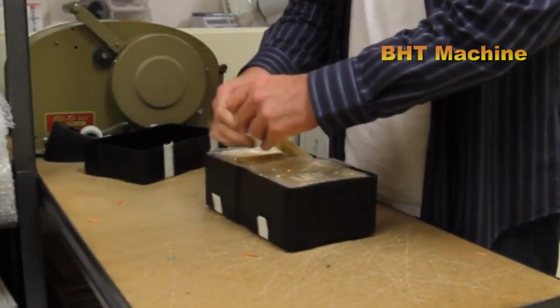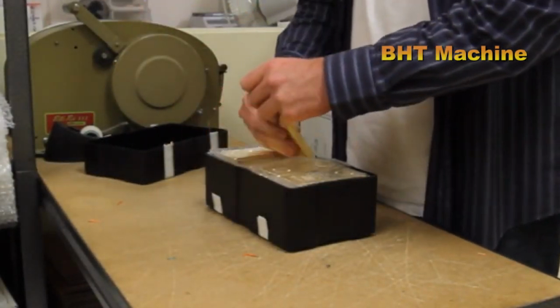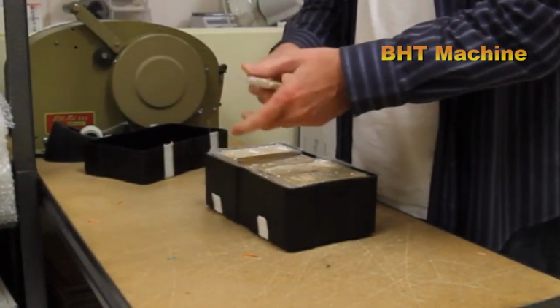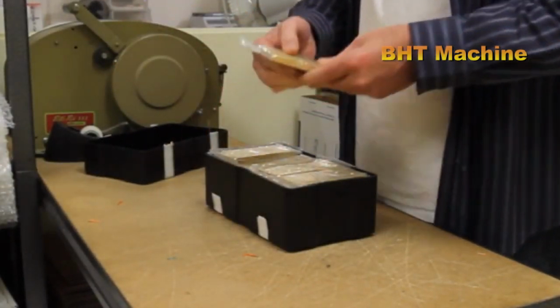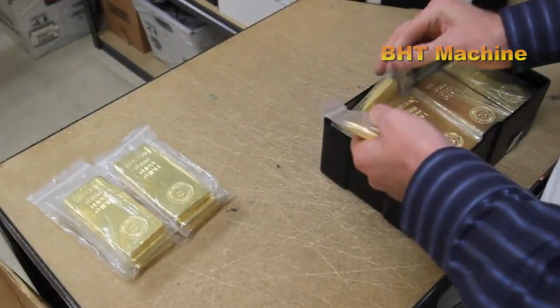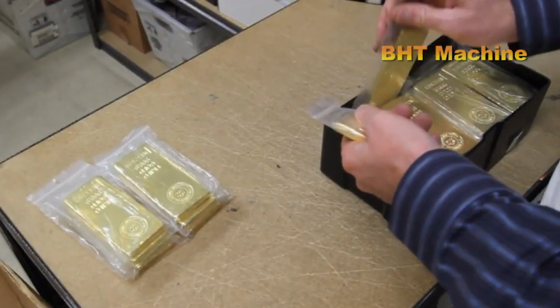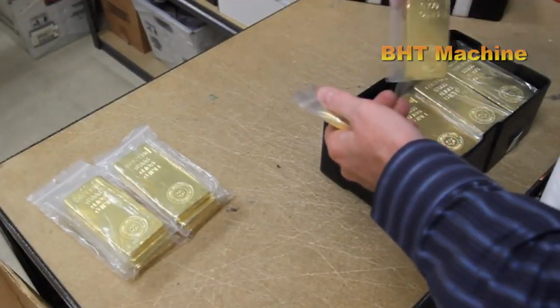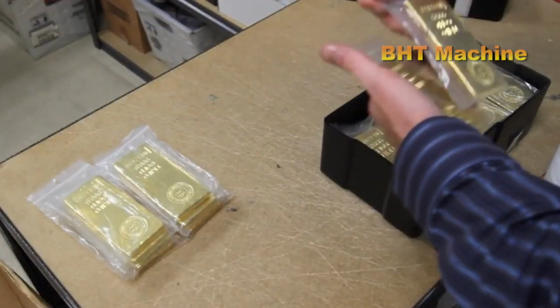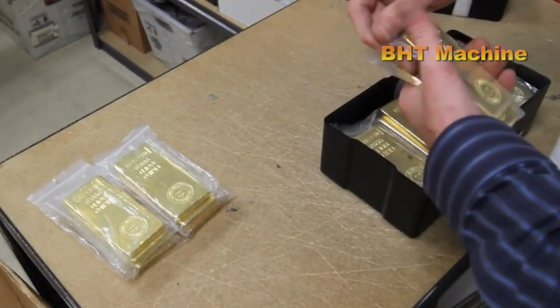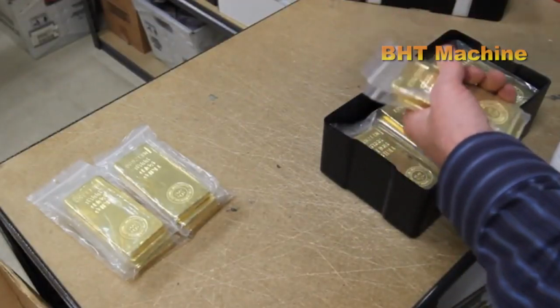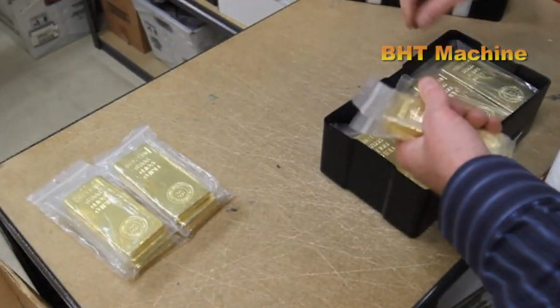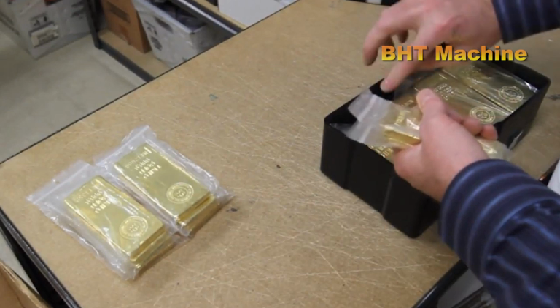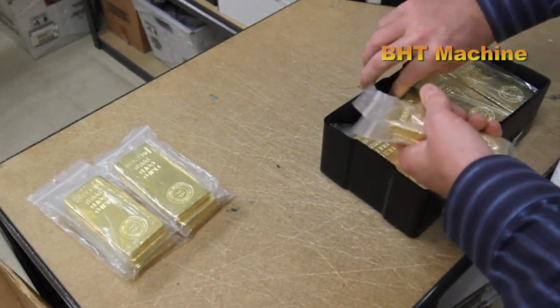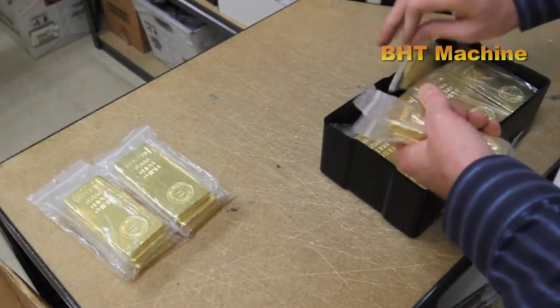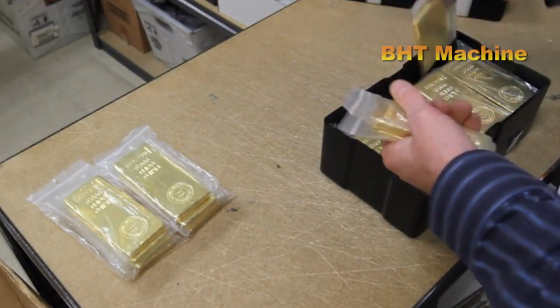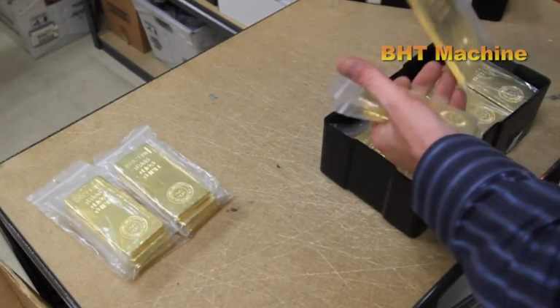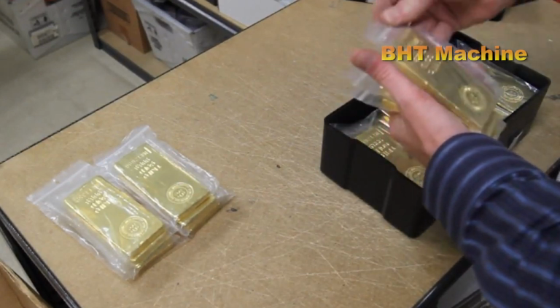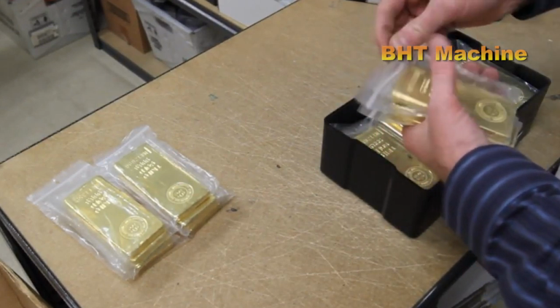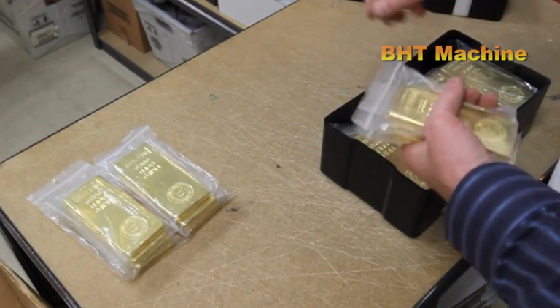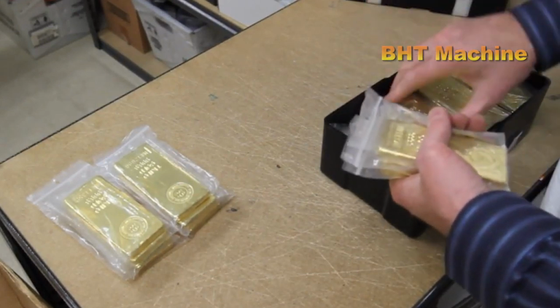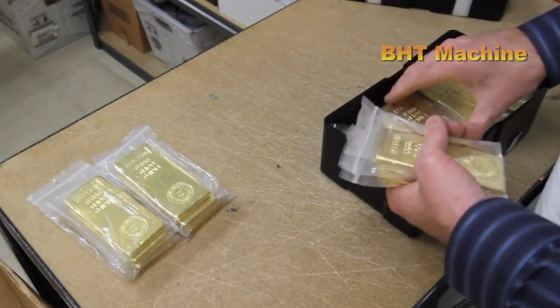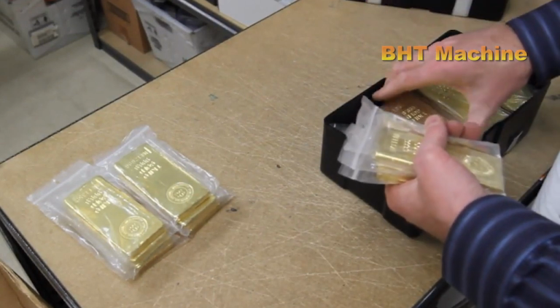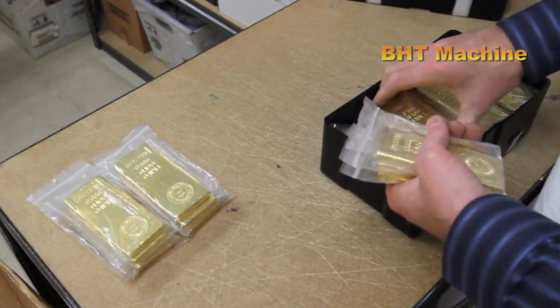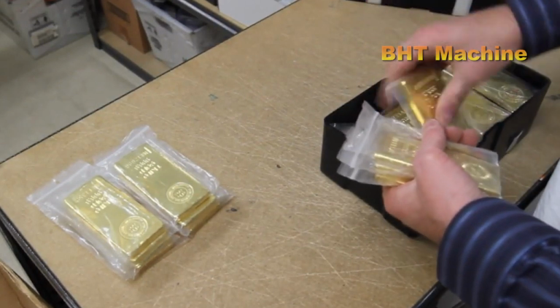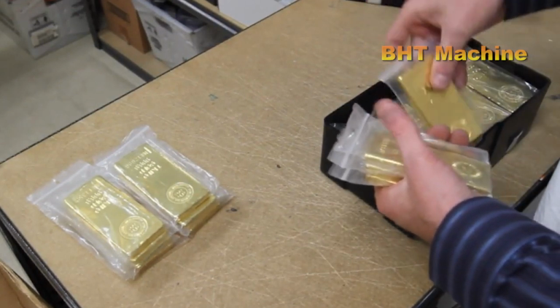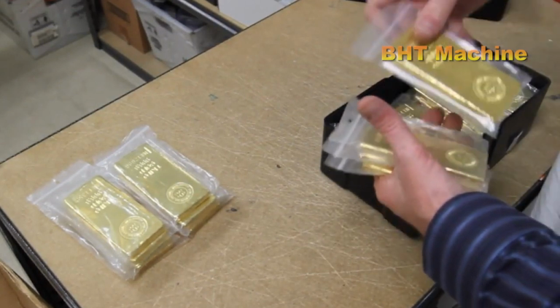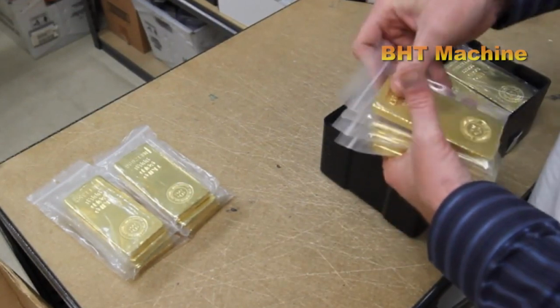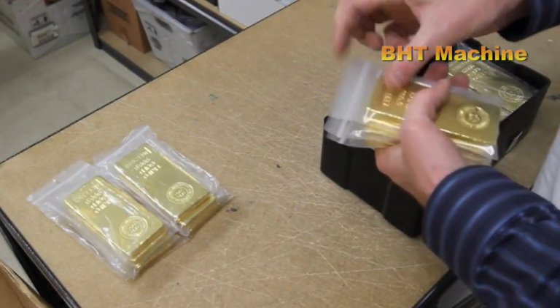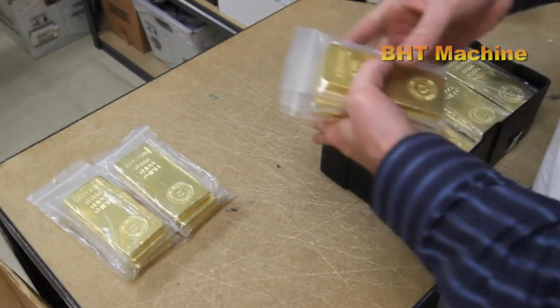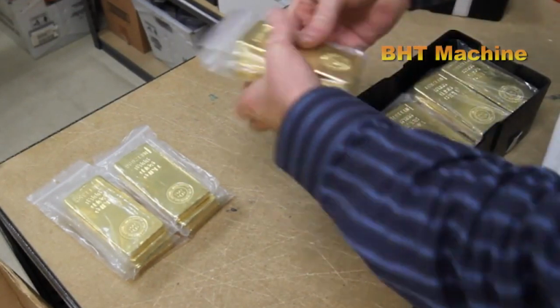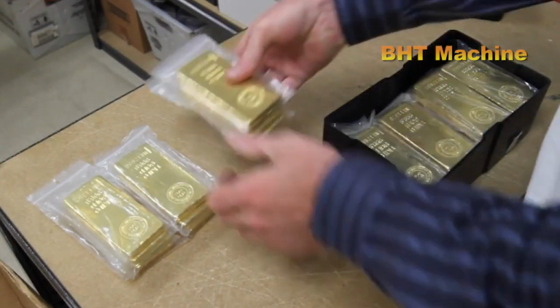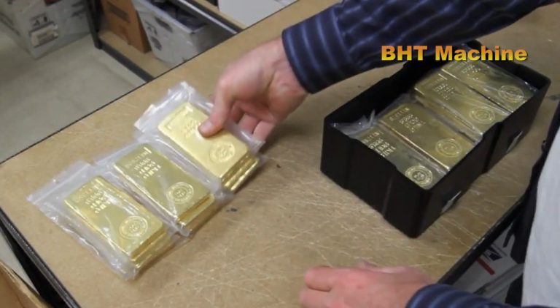The gold blocks are delivered to specialized companies for processing and crafting into jewelry.